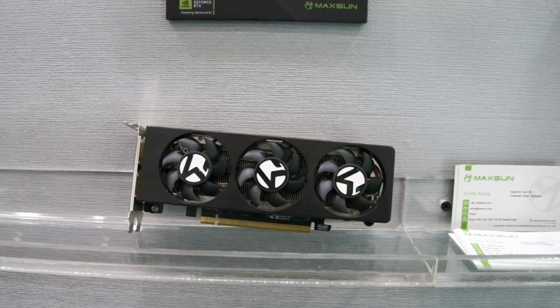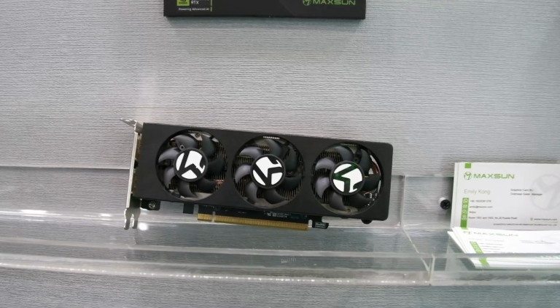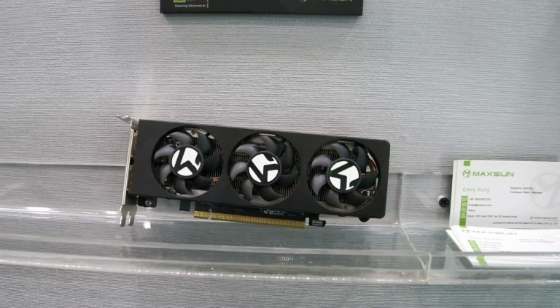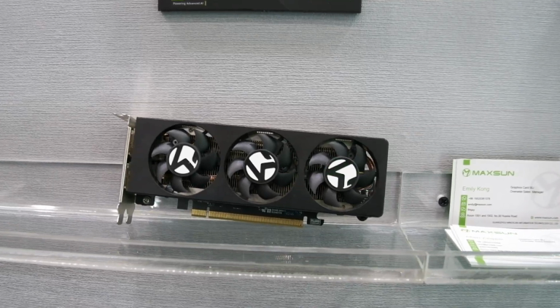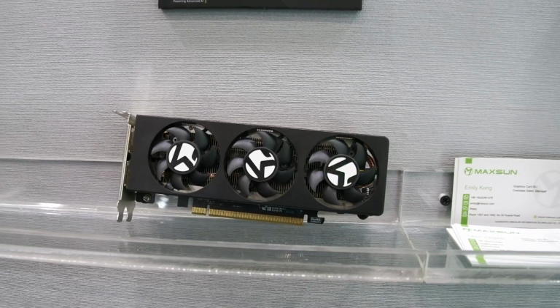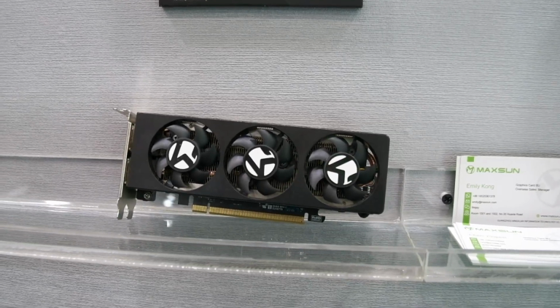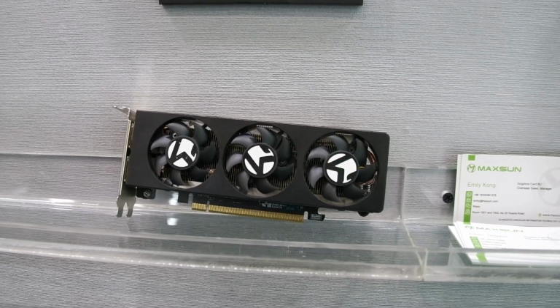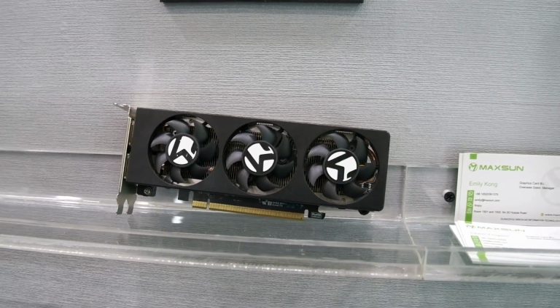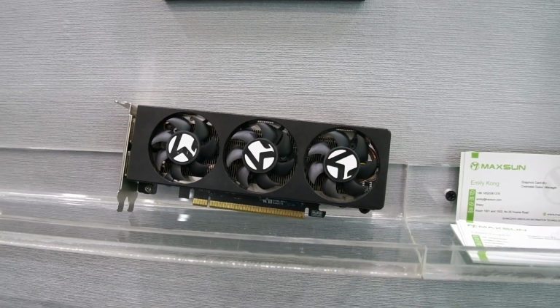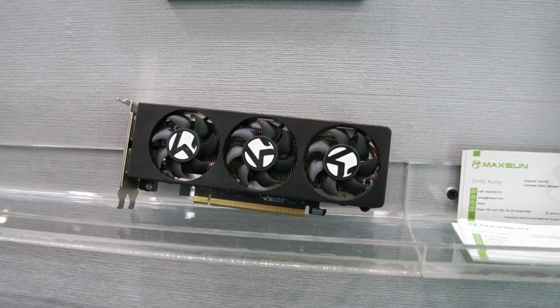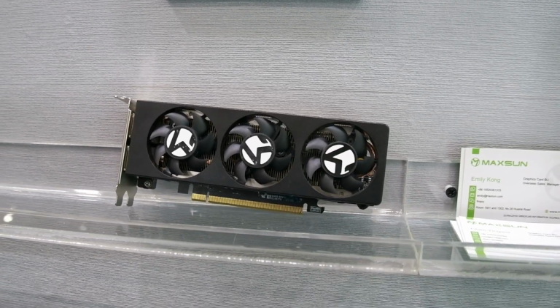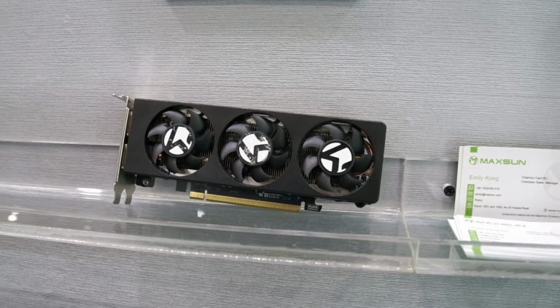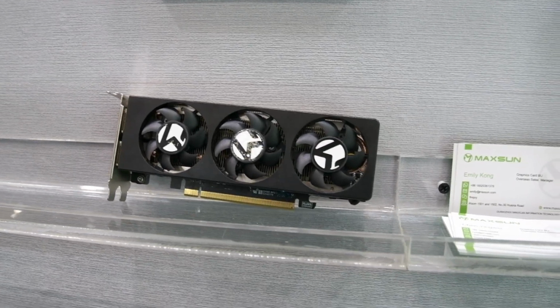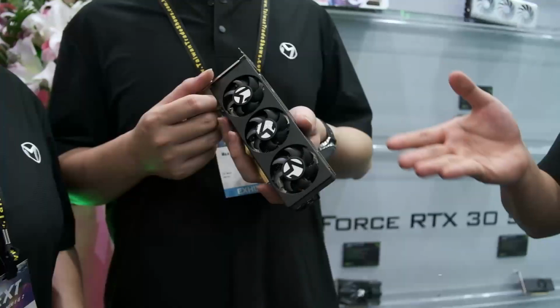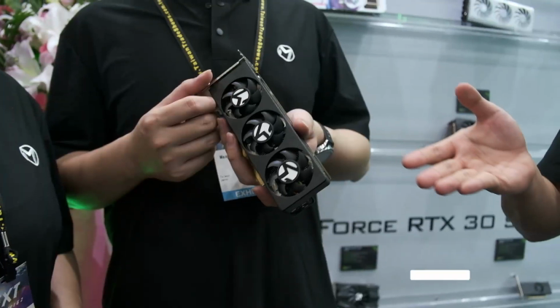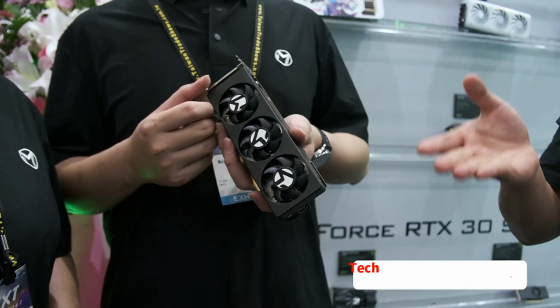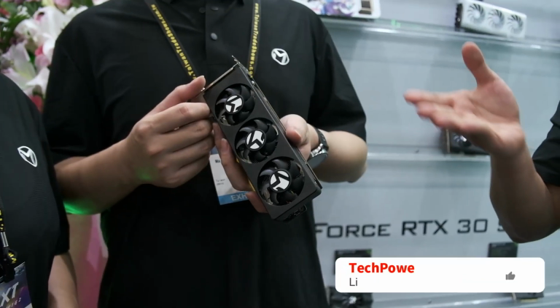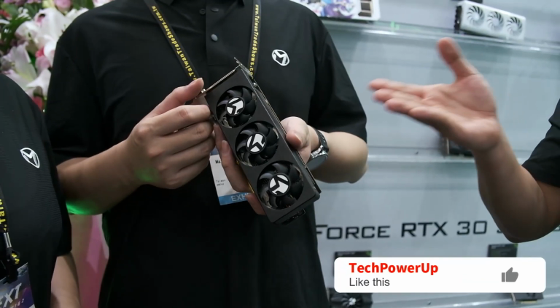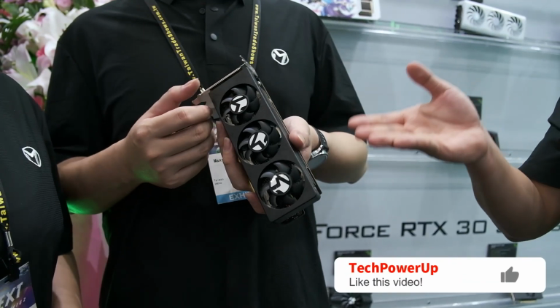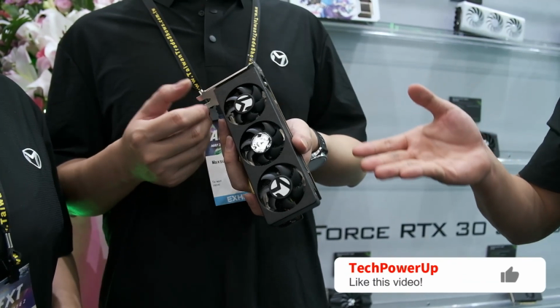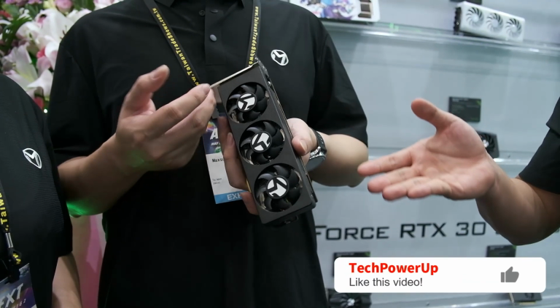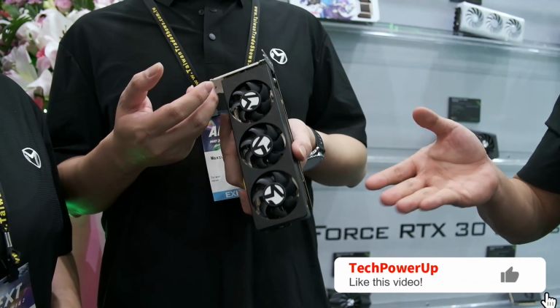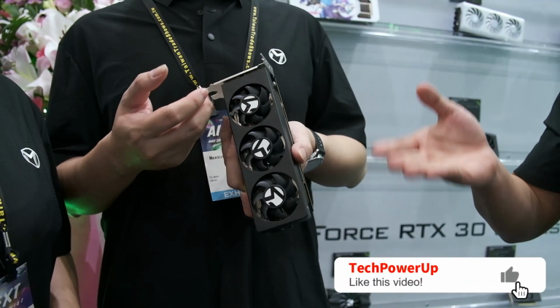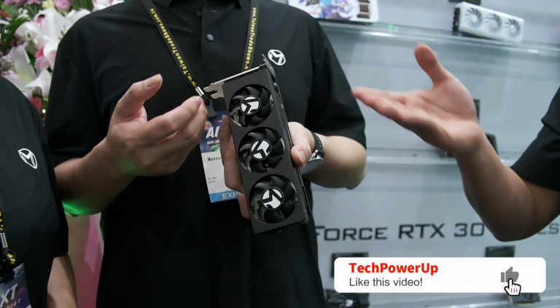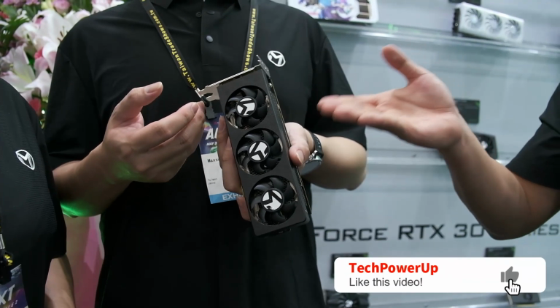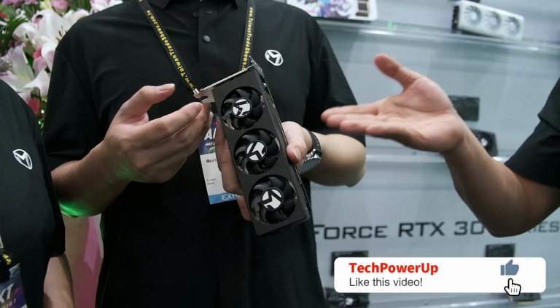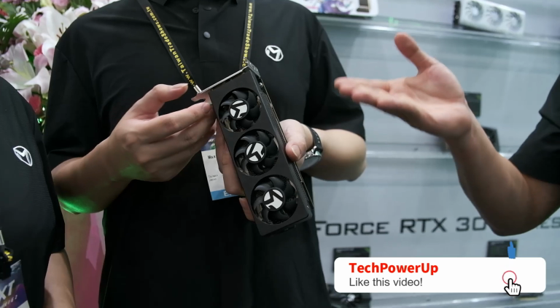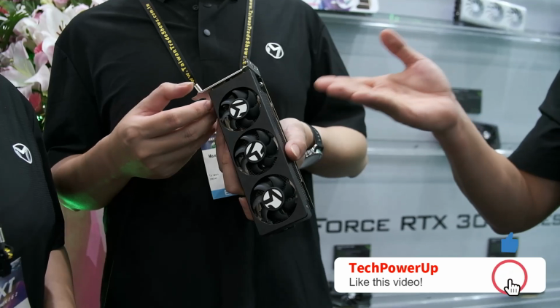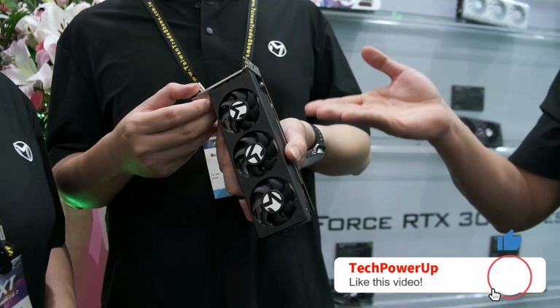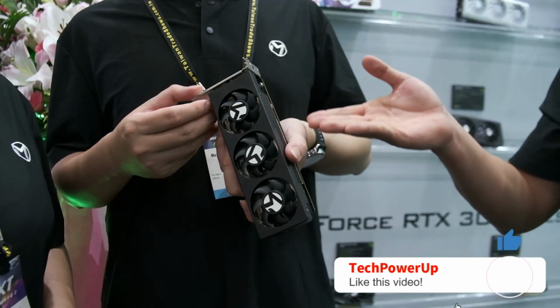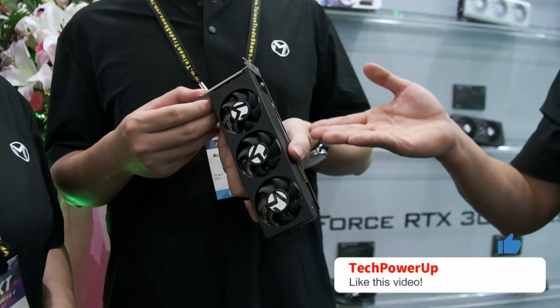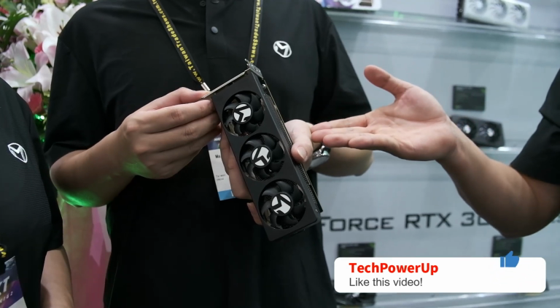While this card is originally only going to be available to OEMs, it may be available to consumers at a later date.